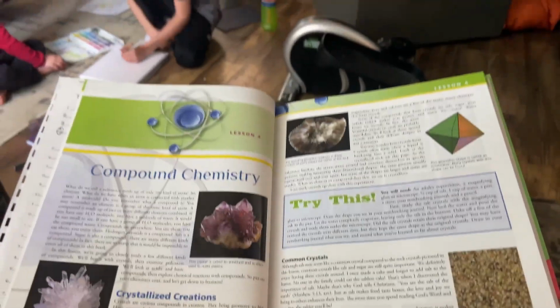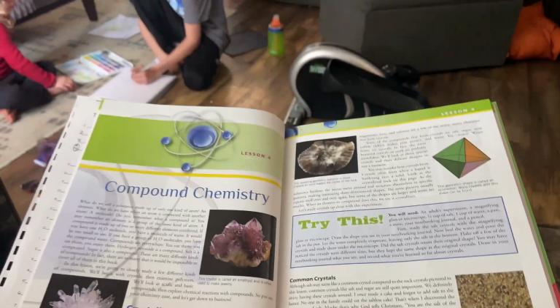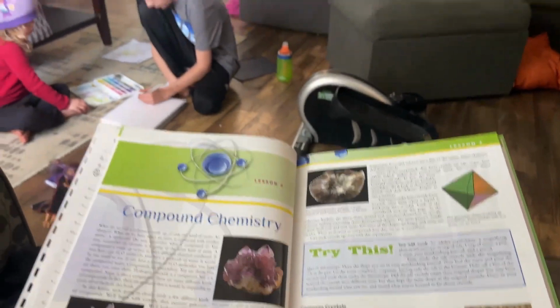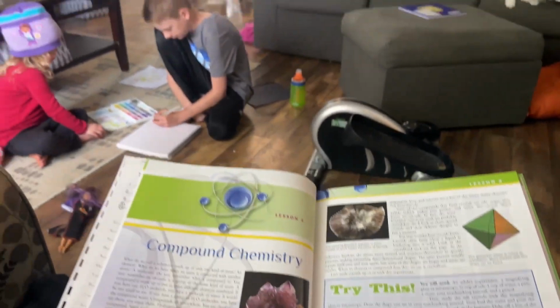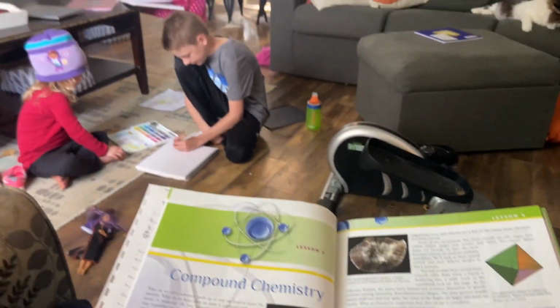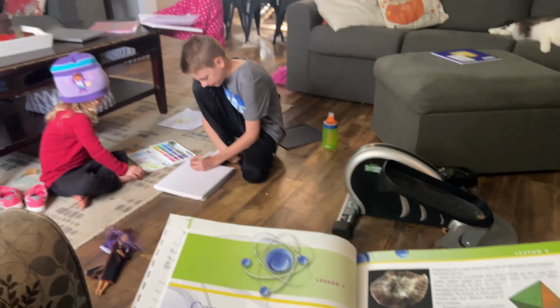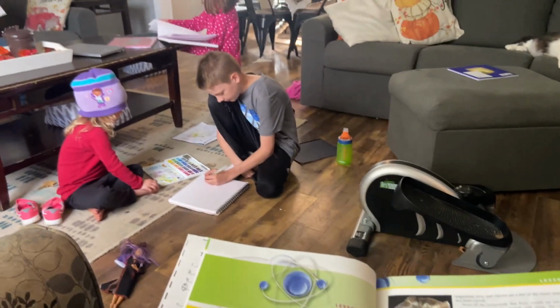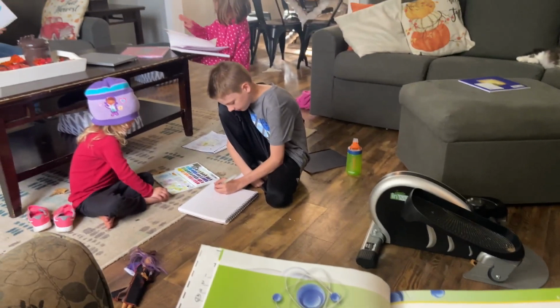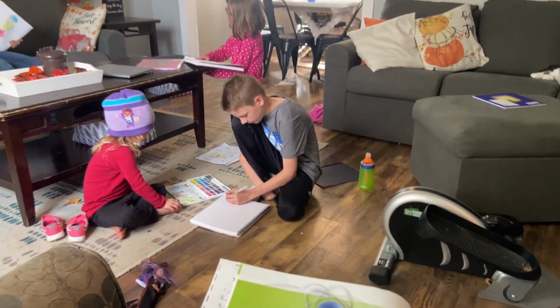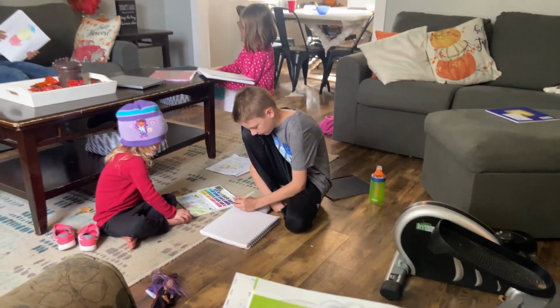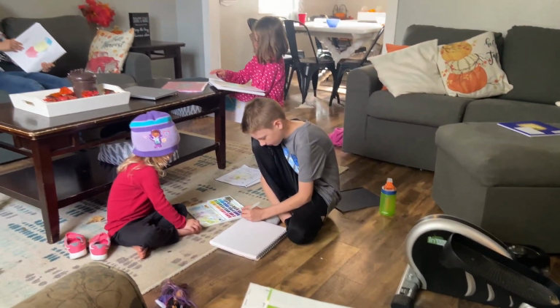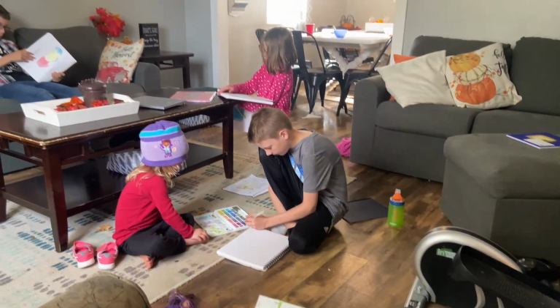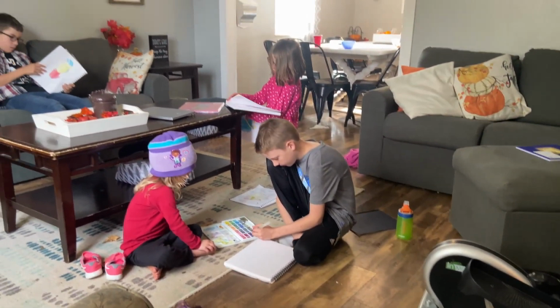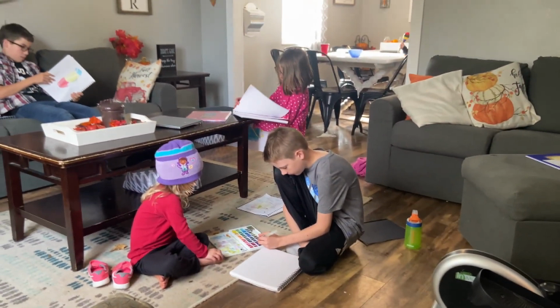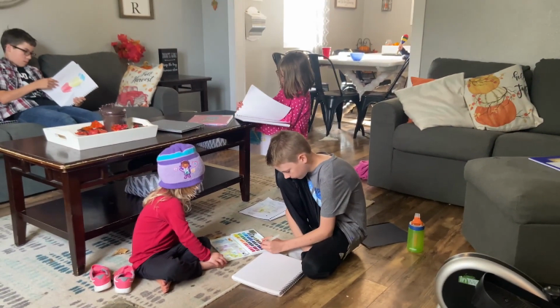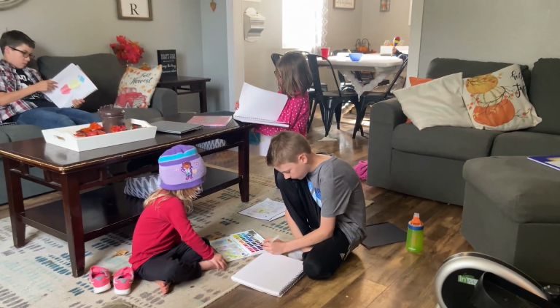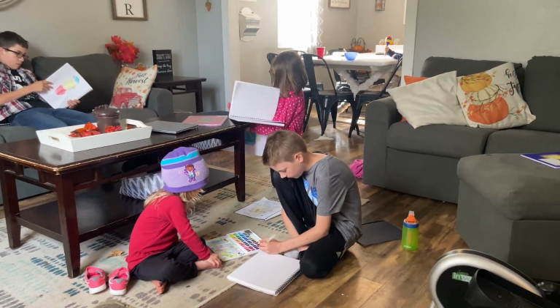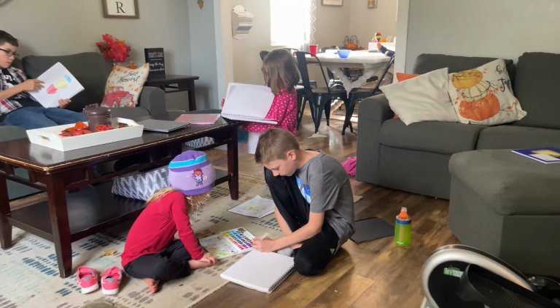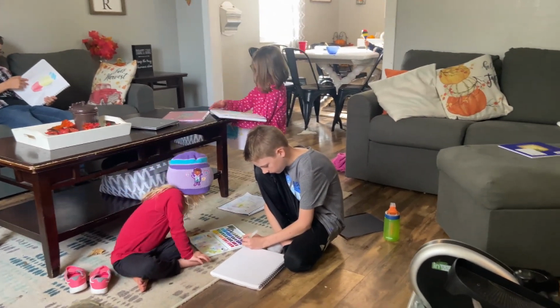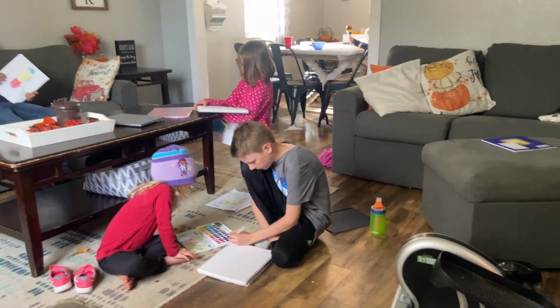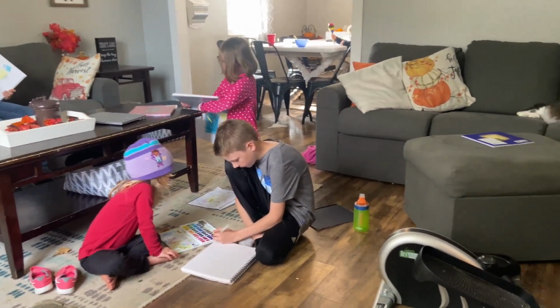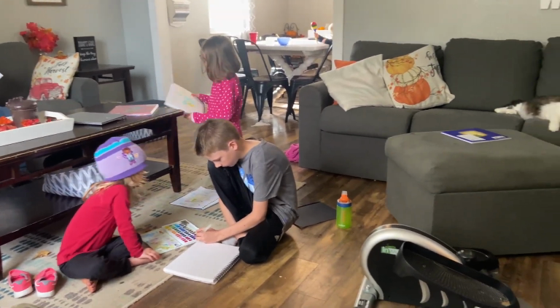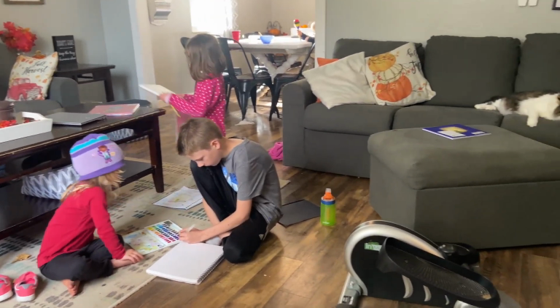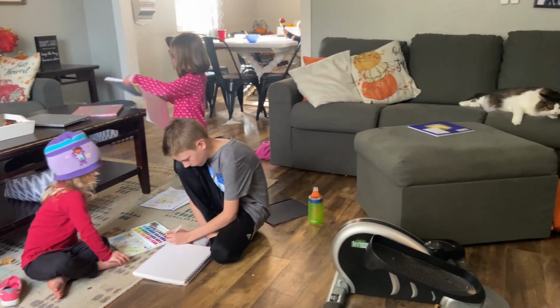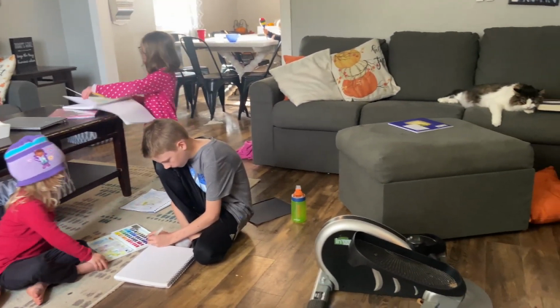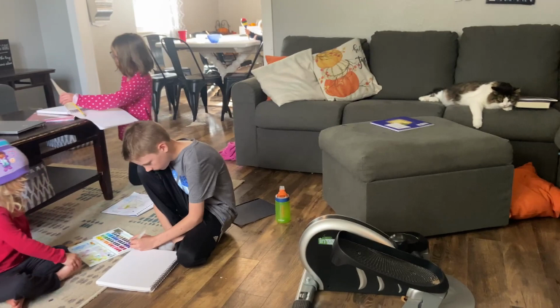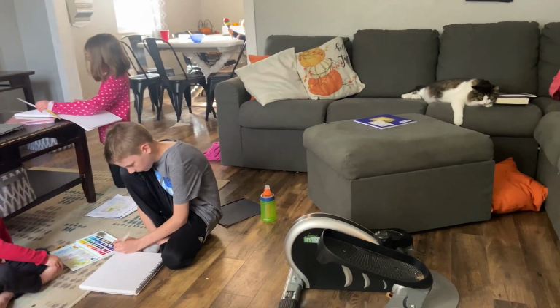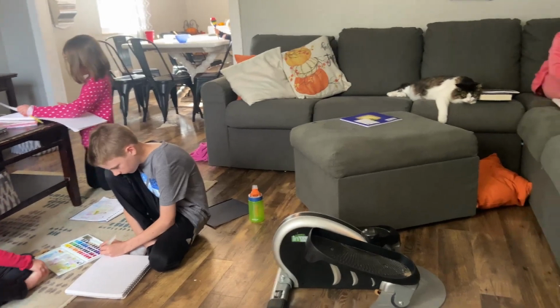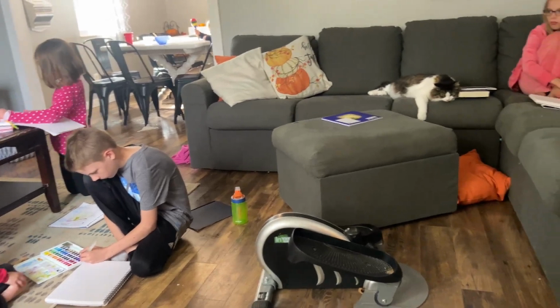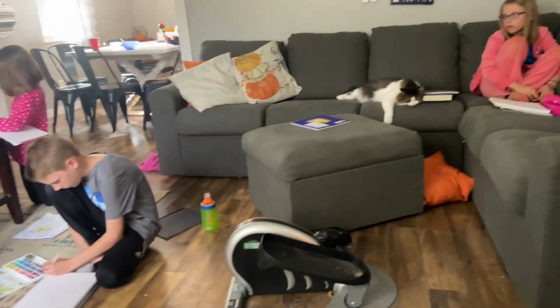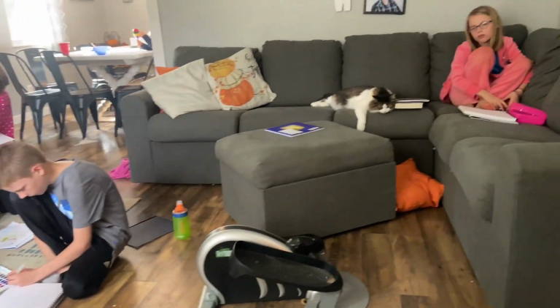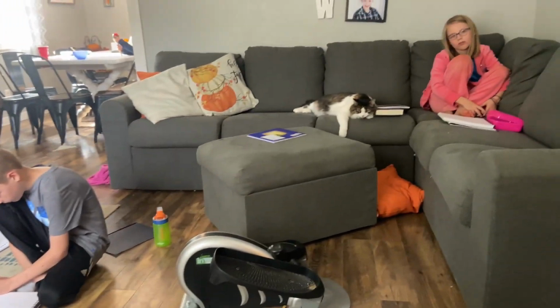This year we did this program with two sixth graders, a fifth grader, a third grader, and our two pre-K students tagged along for all the experiments and fun.